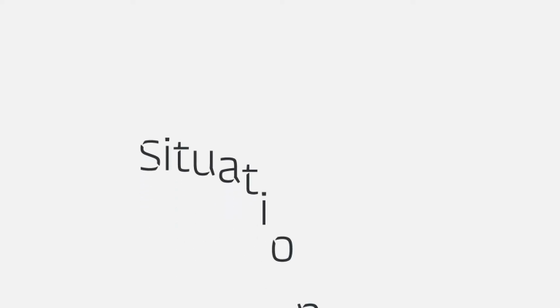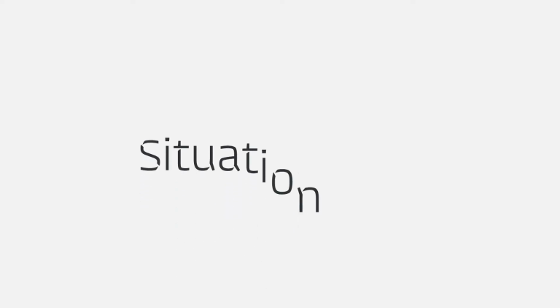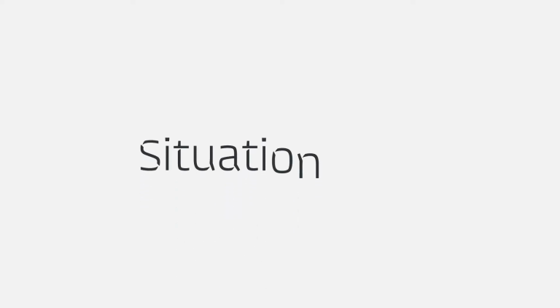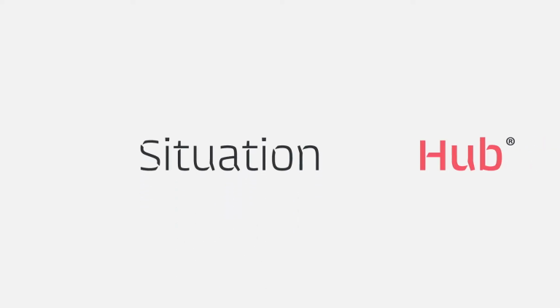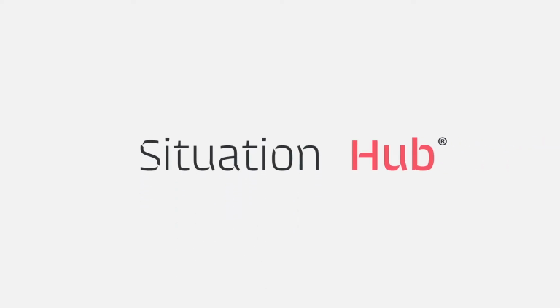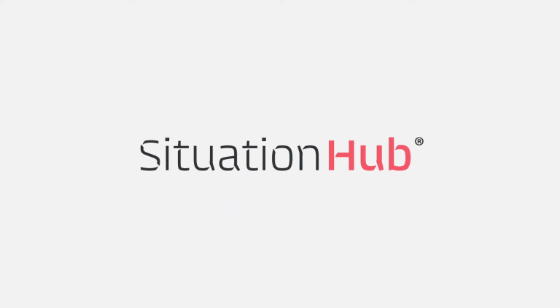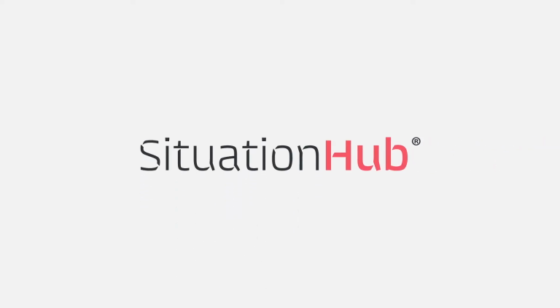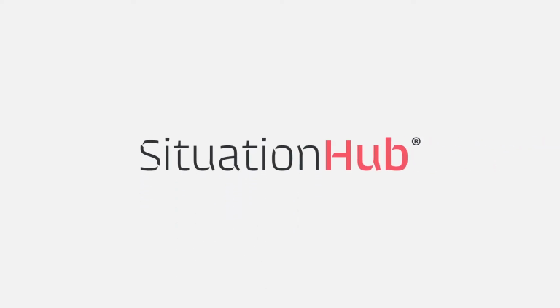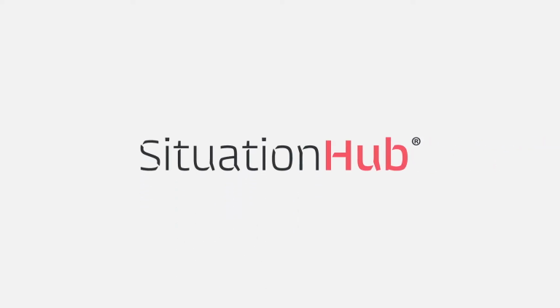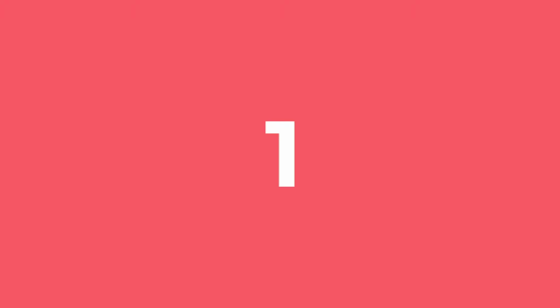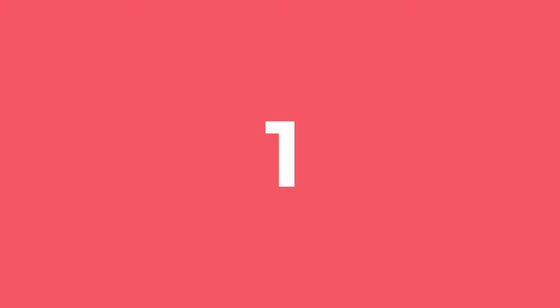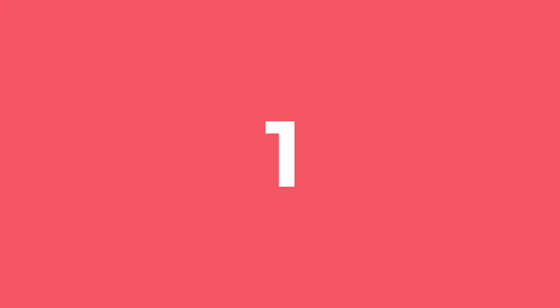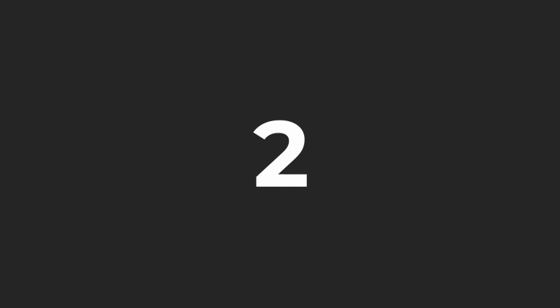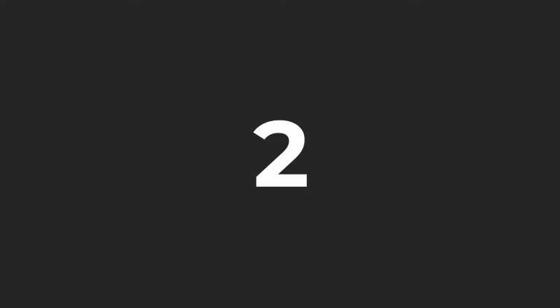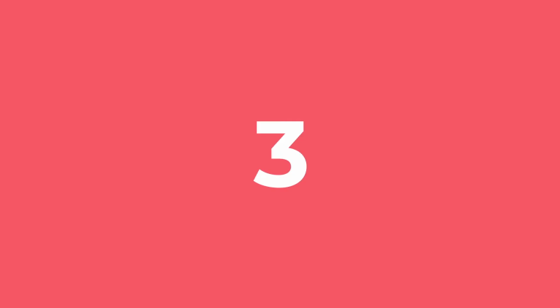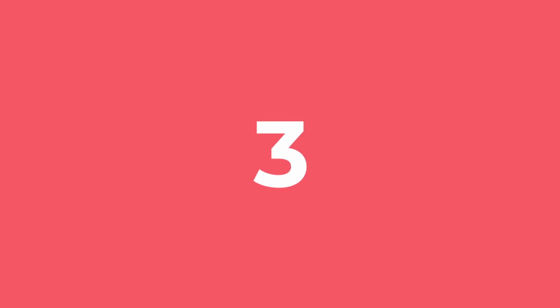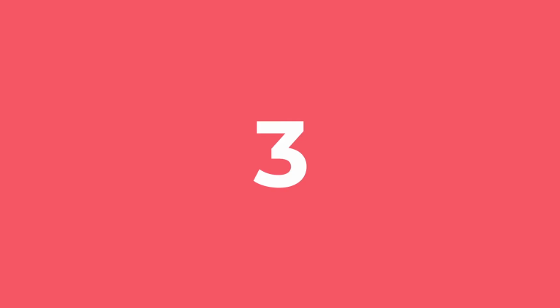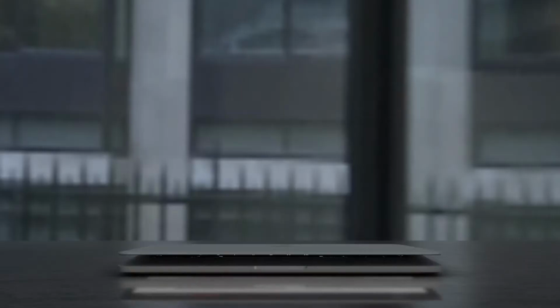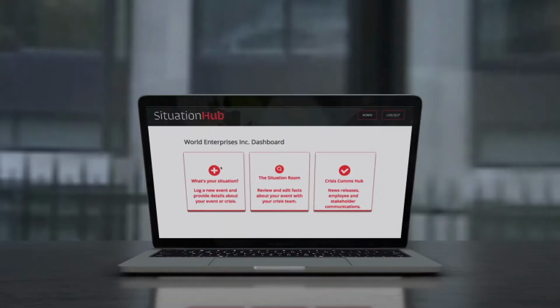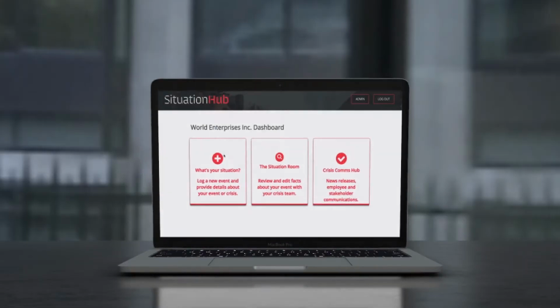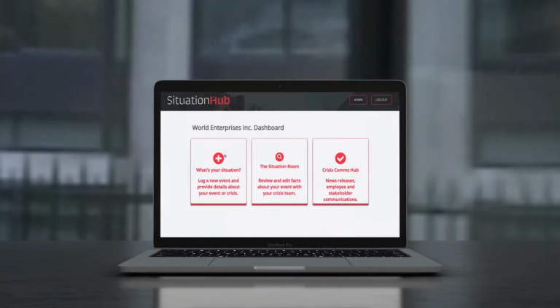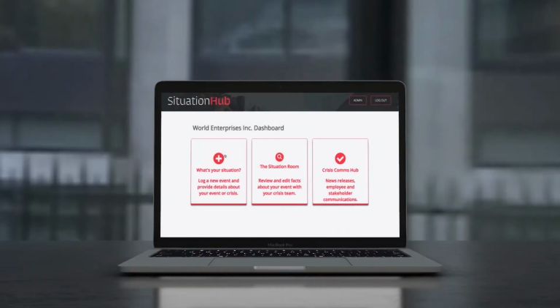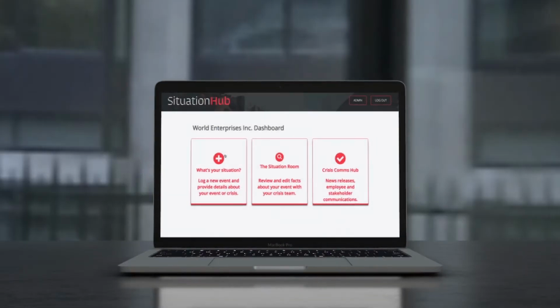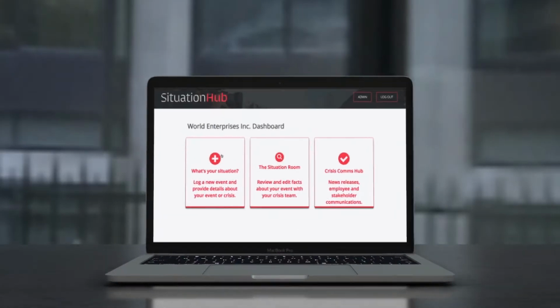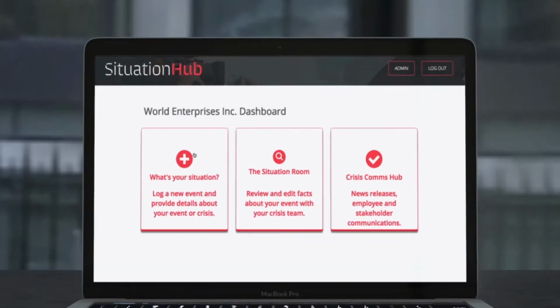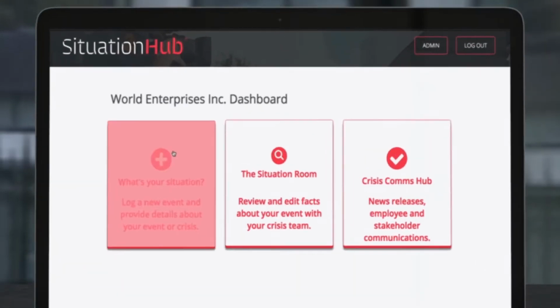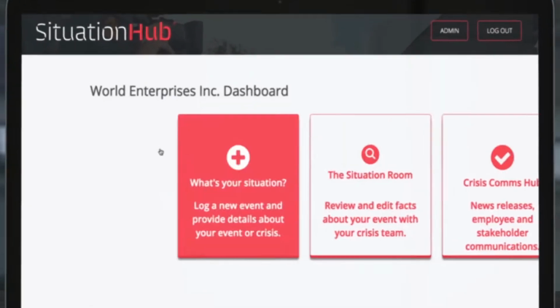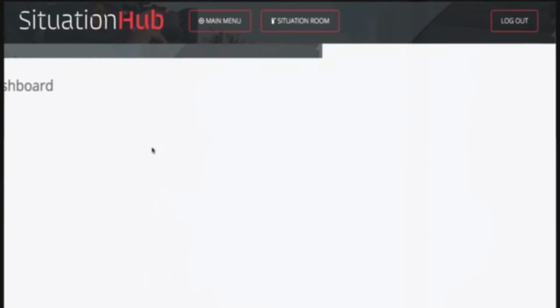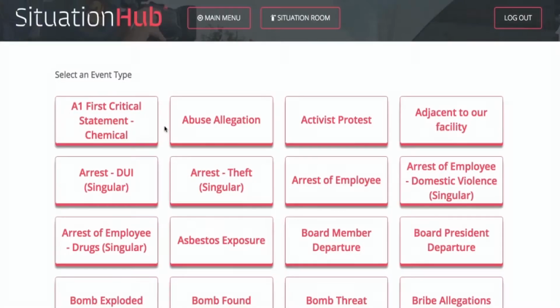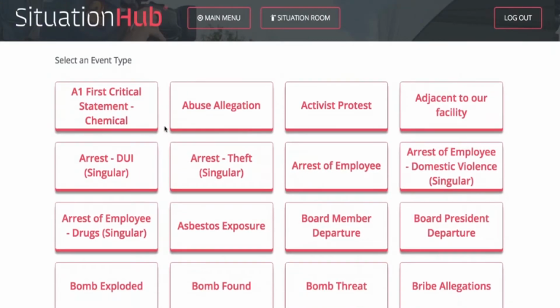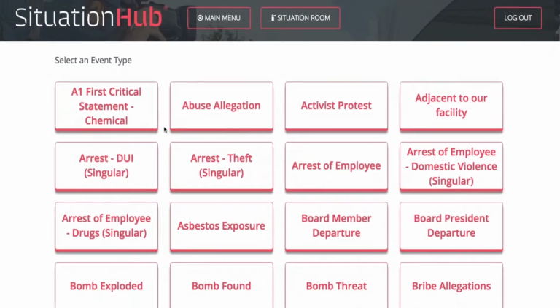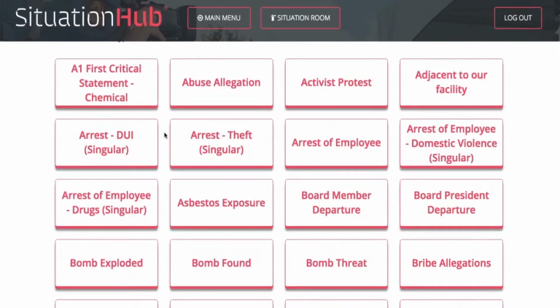Situation Hub is as easy as one, two, three. One: log in and pick your situation.